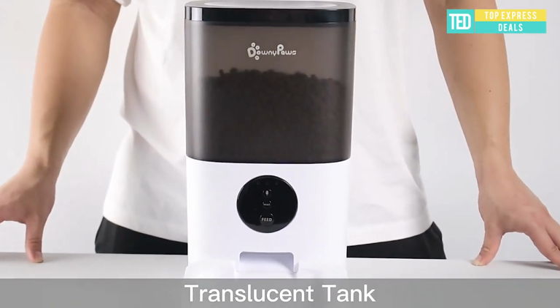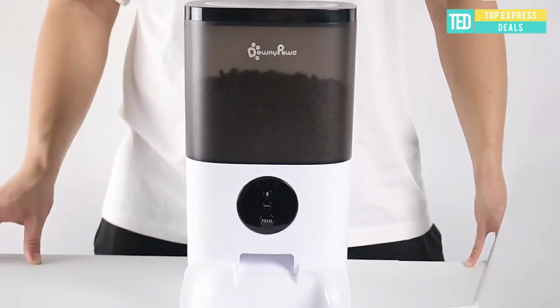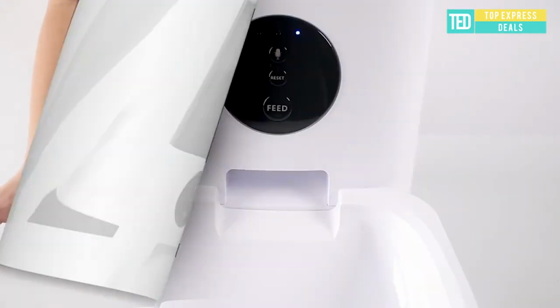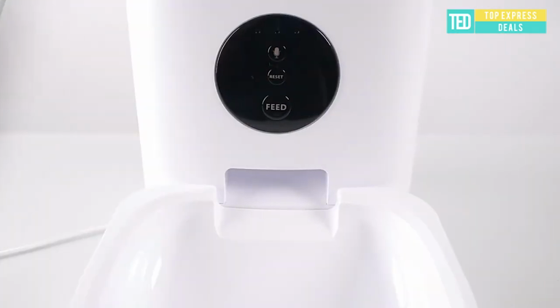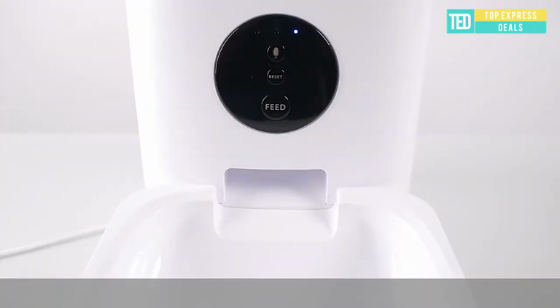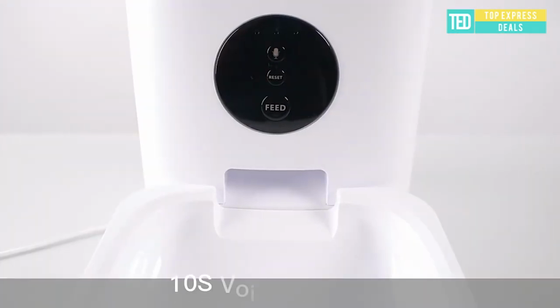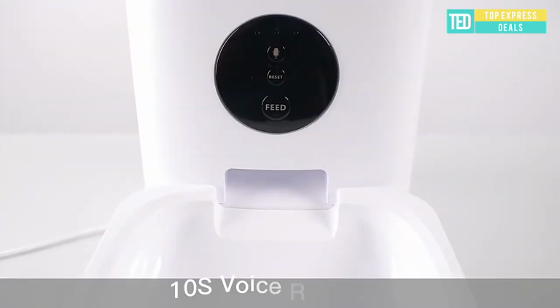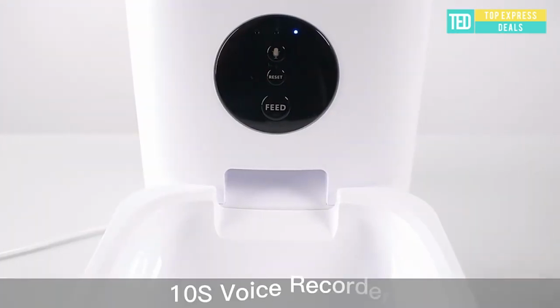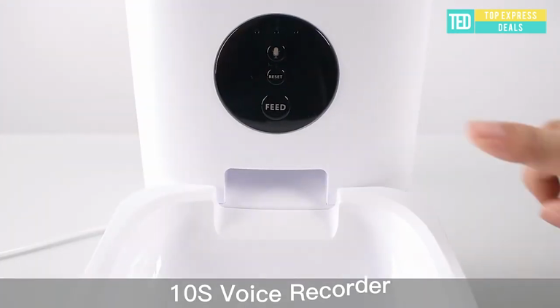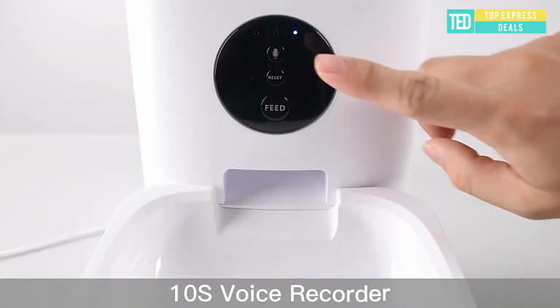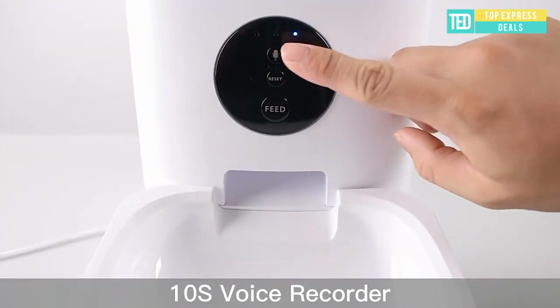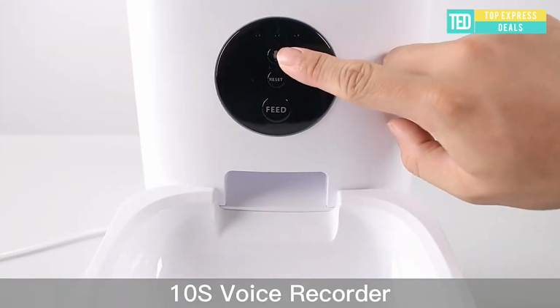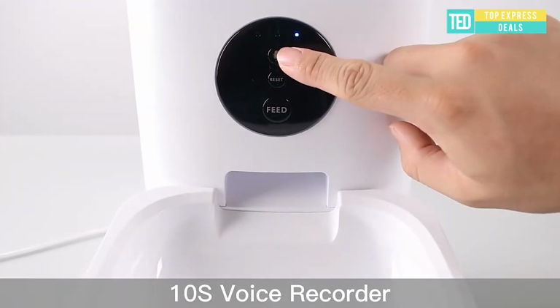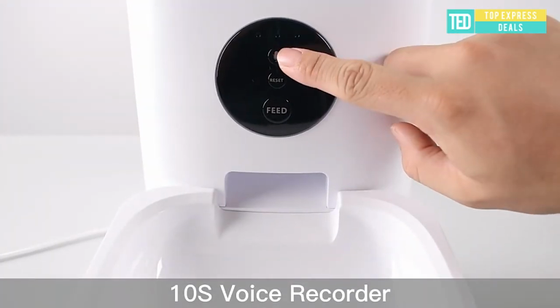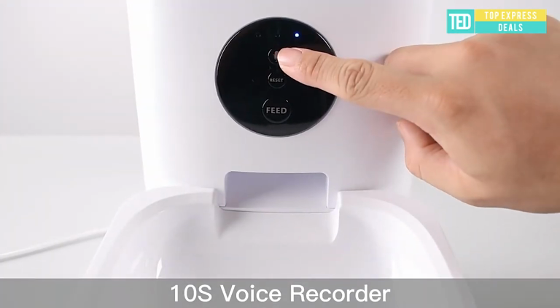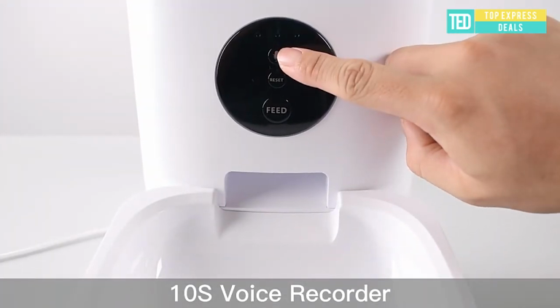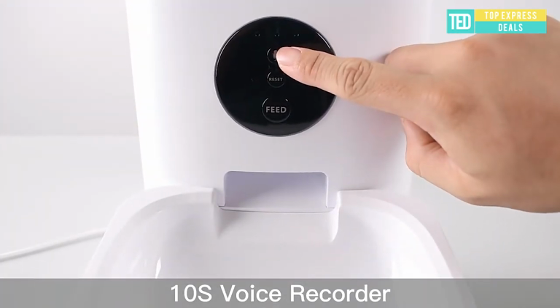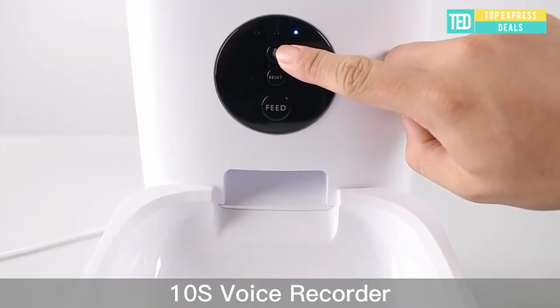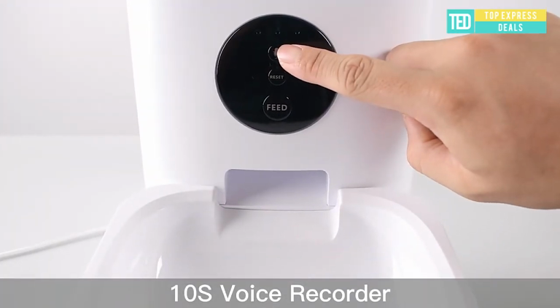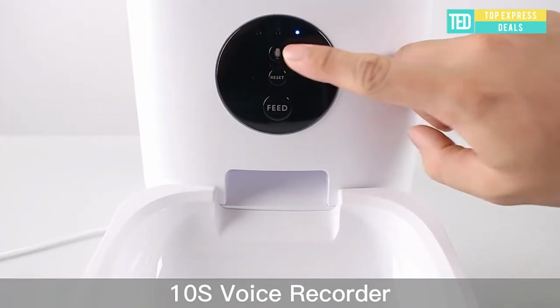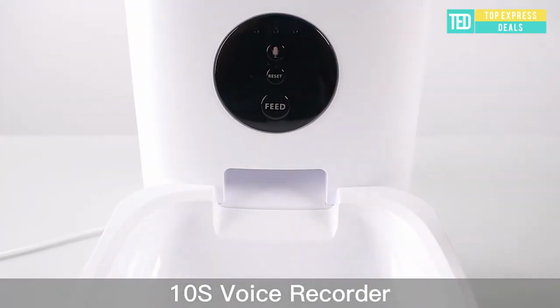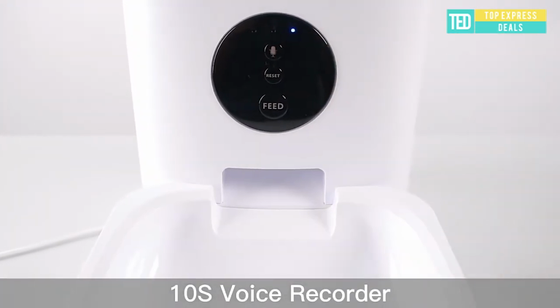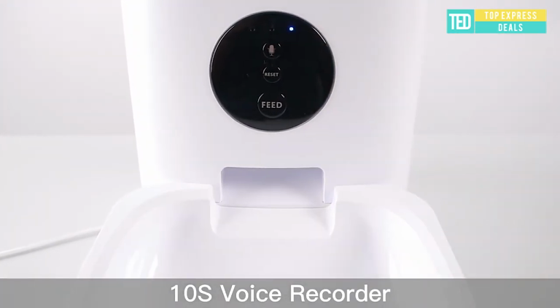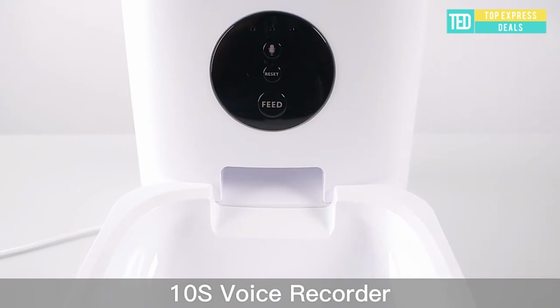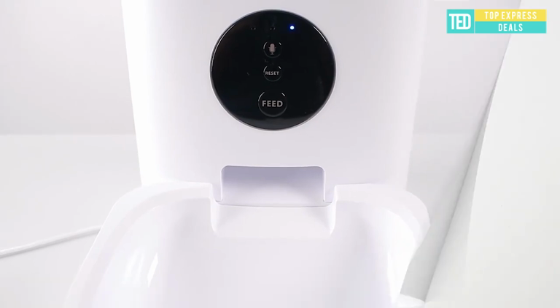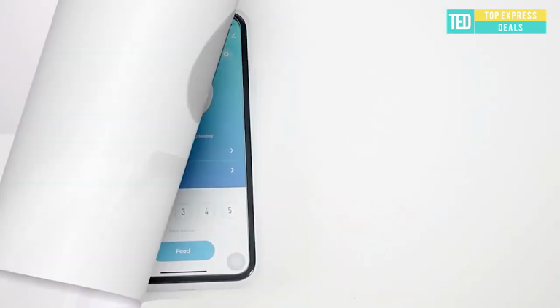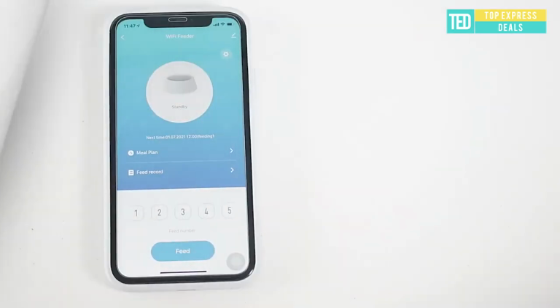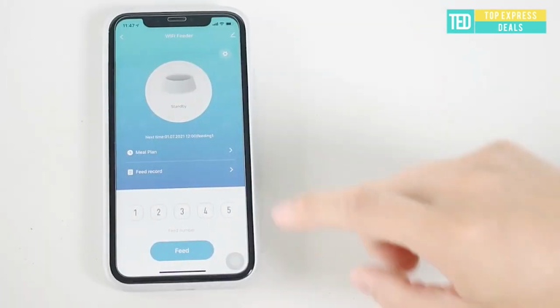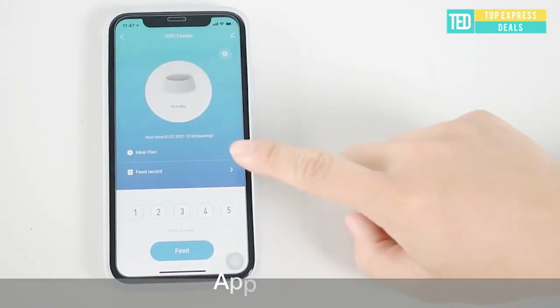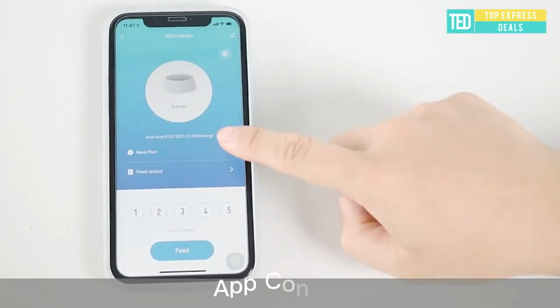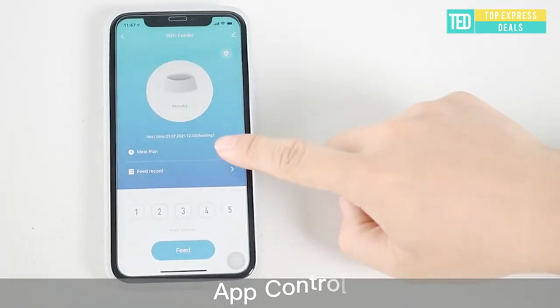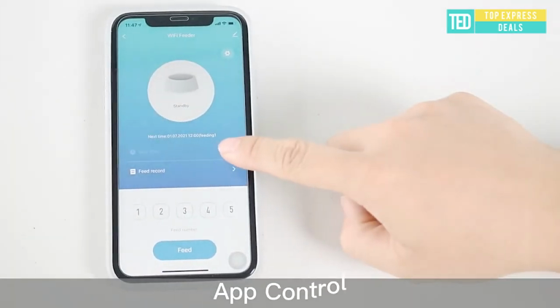Your pet is fed regularly and feels safe, tightly connected with you via your voice recording.